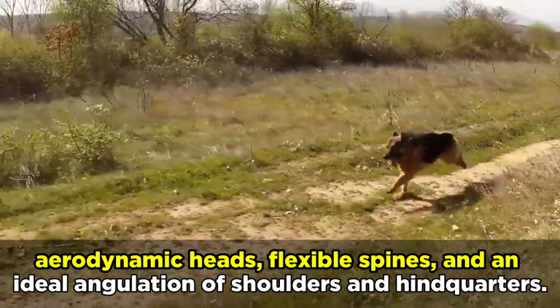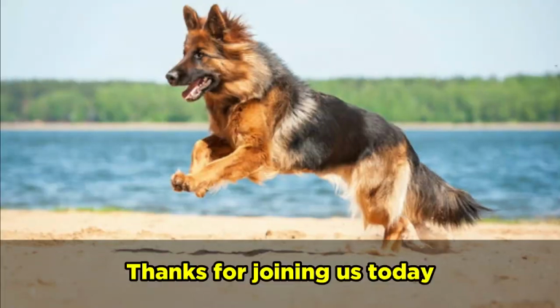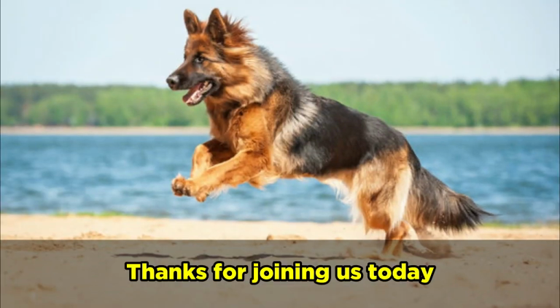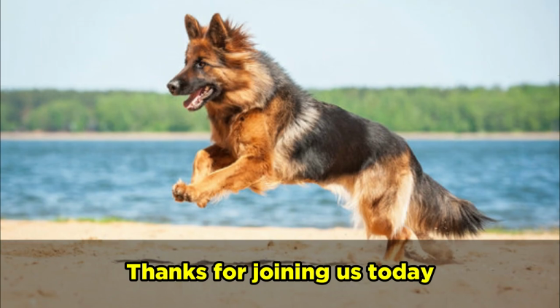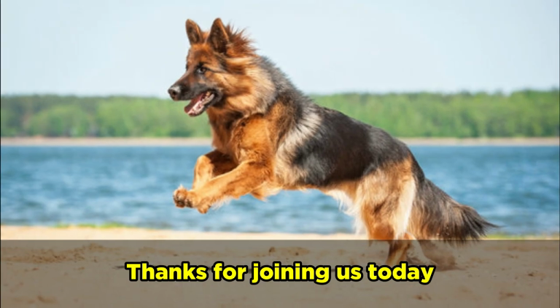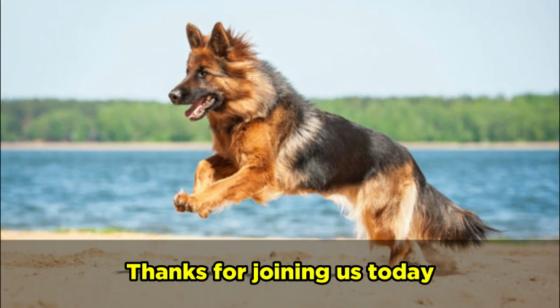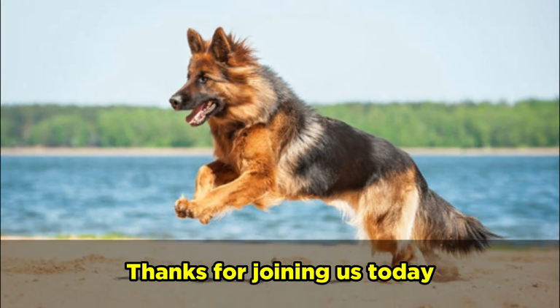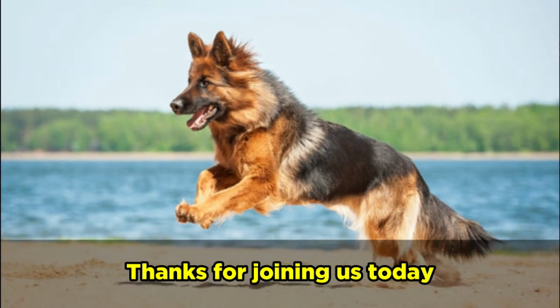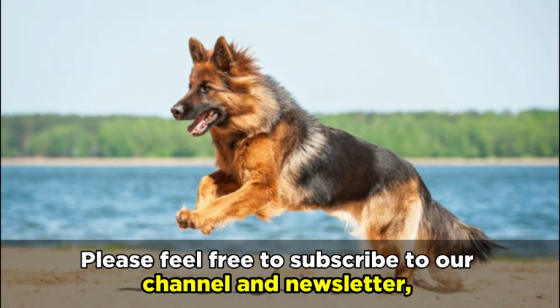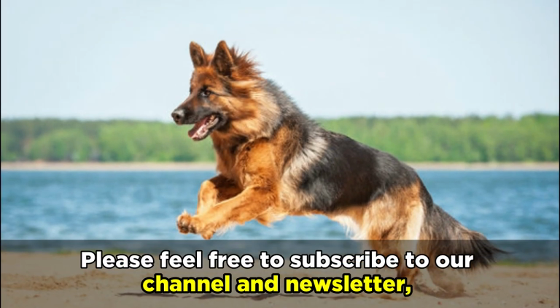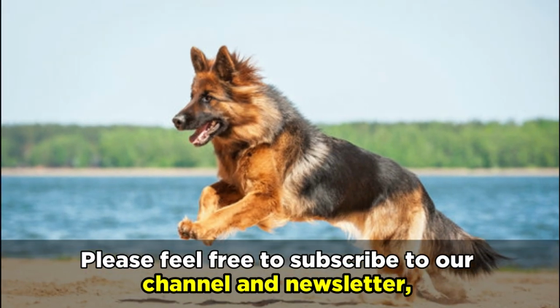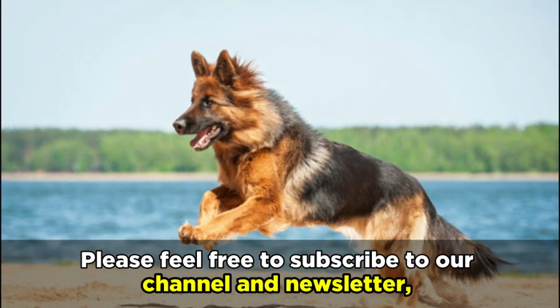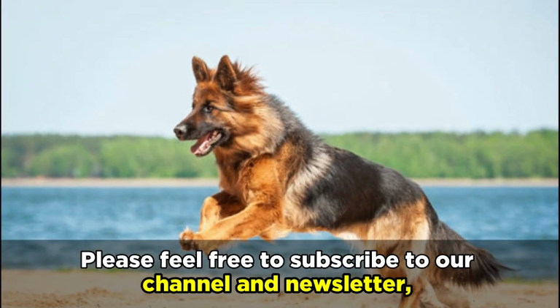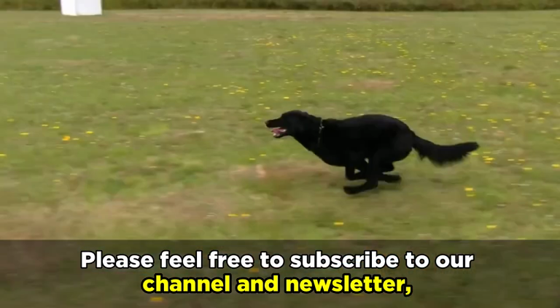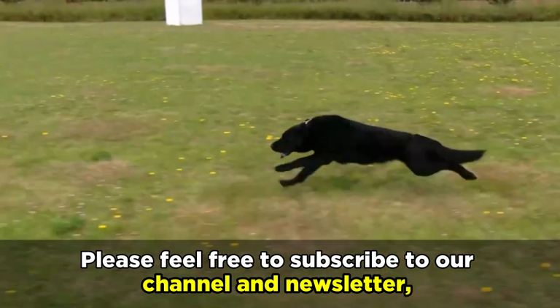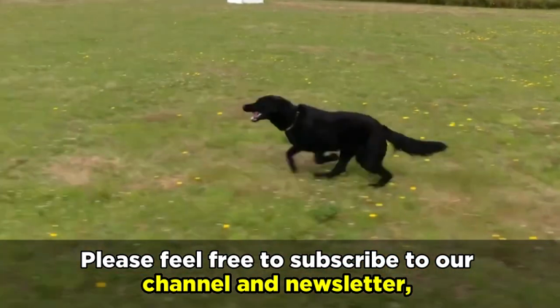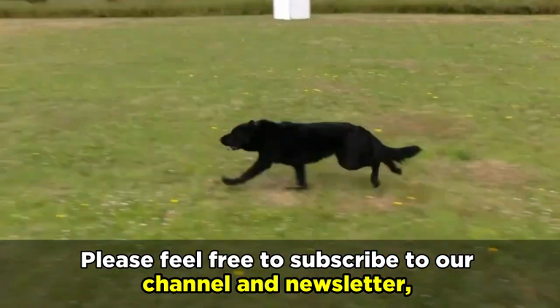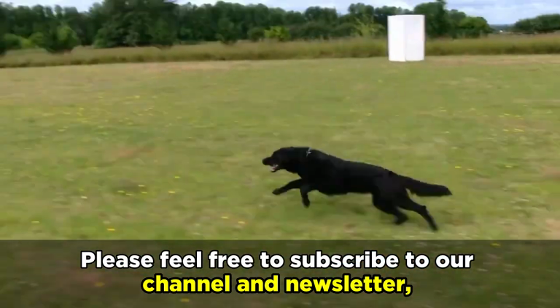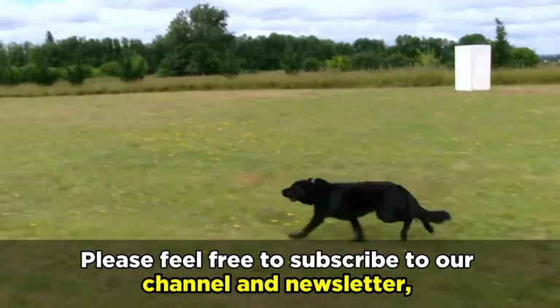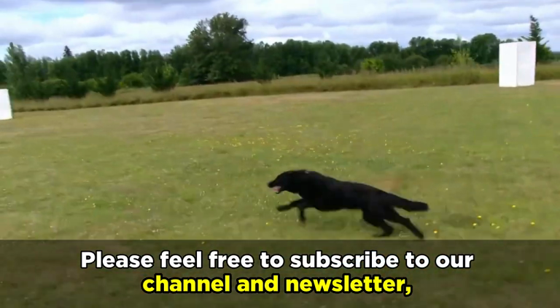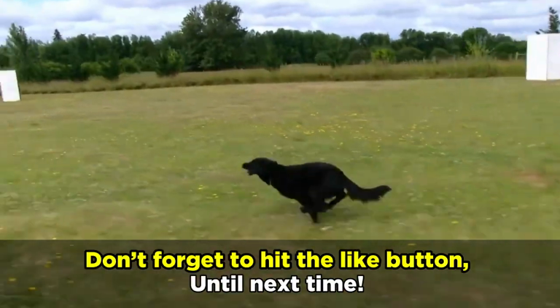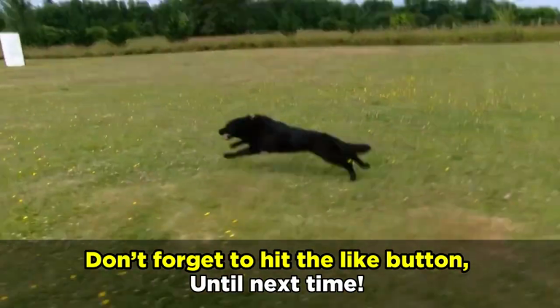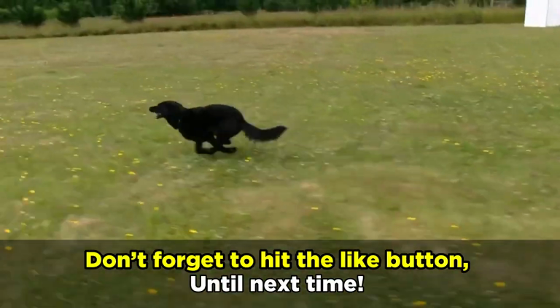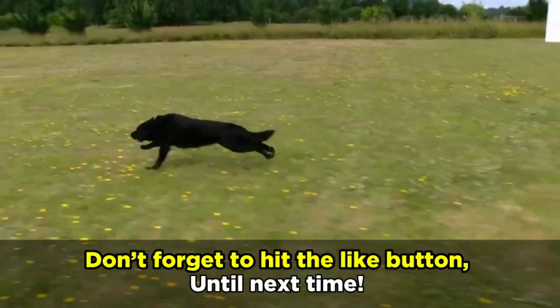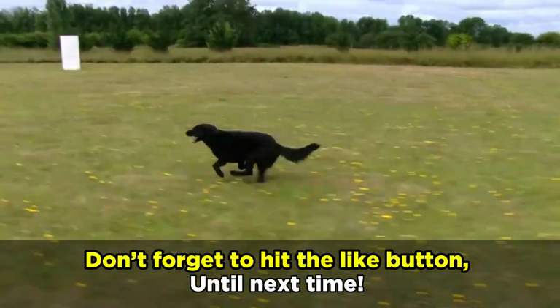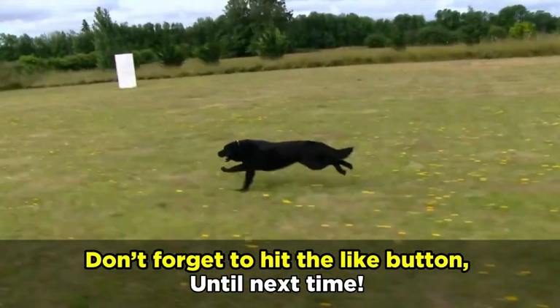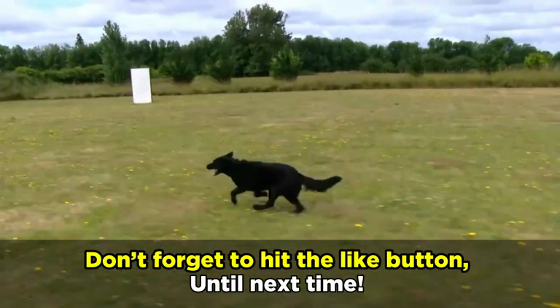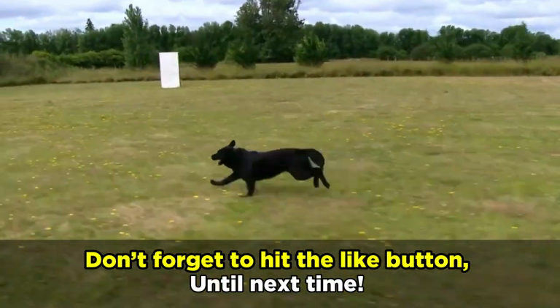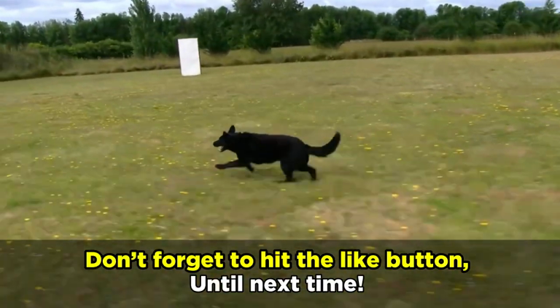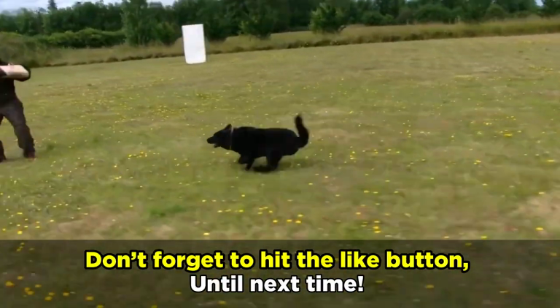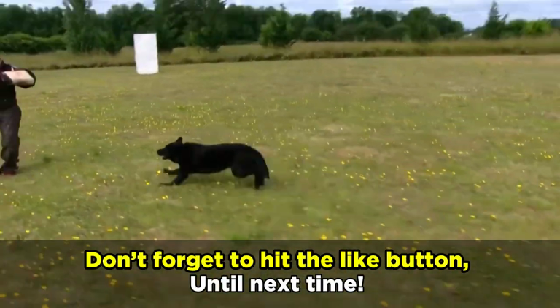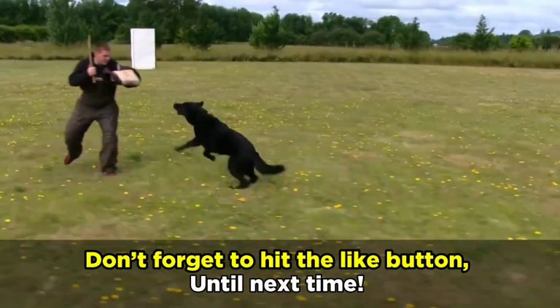Thanks for joining us today. Please feel free to subscribe to our channel and newsletter, and don't forget to hit the like button. Until next time.